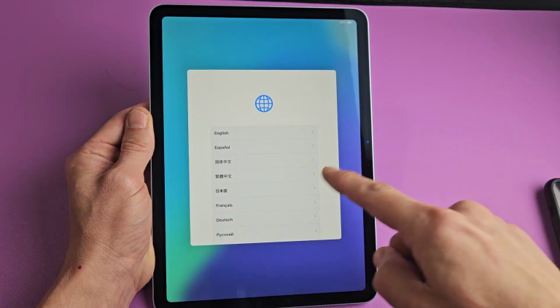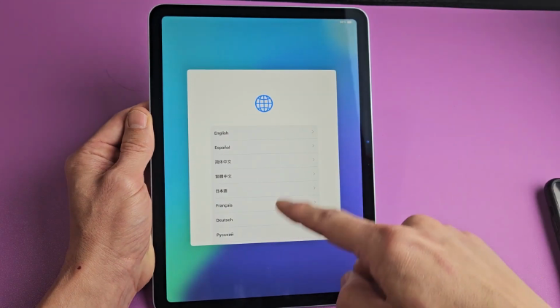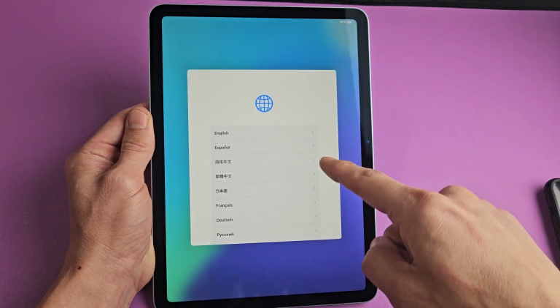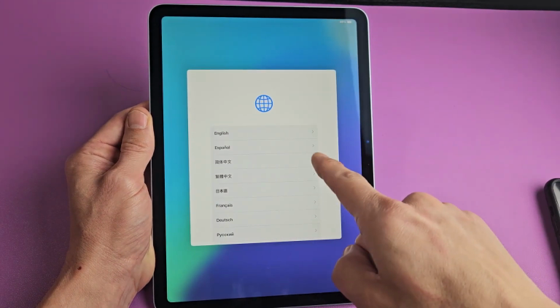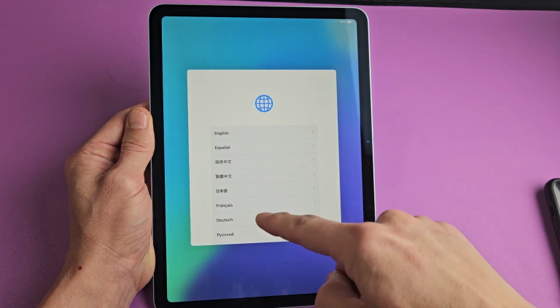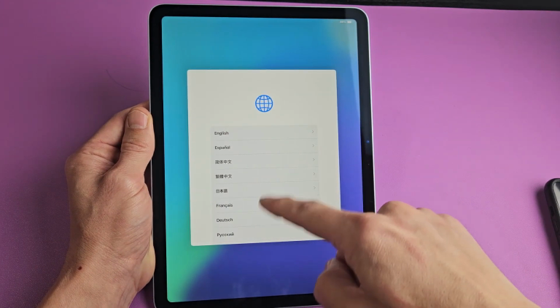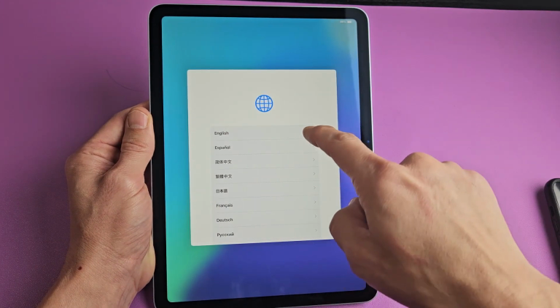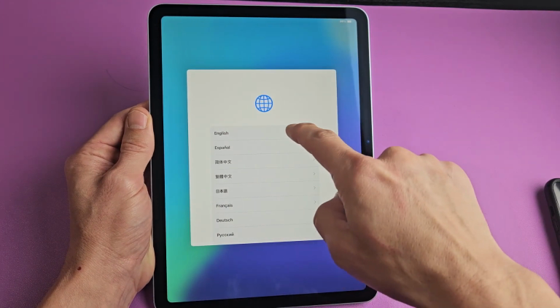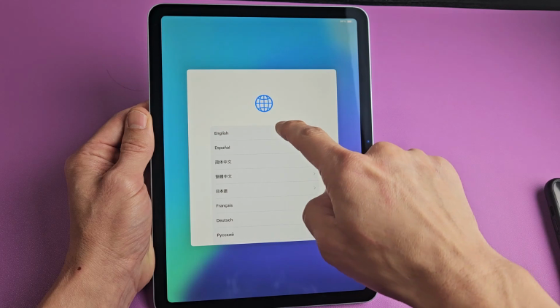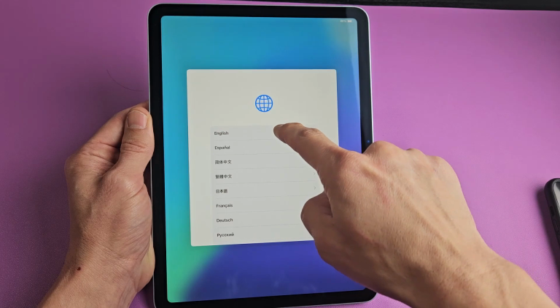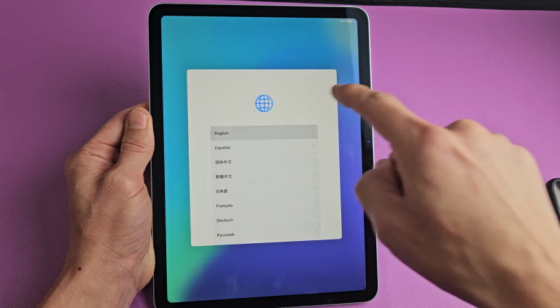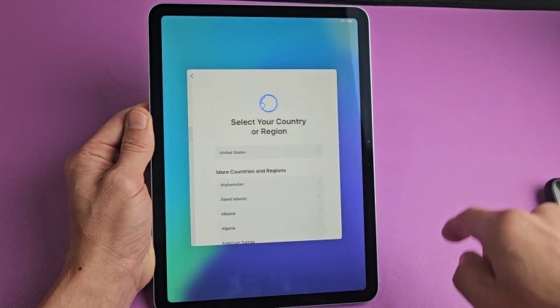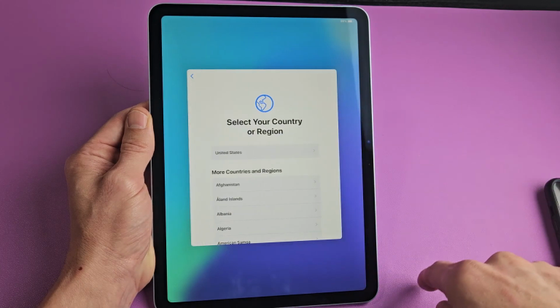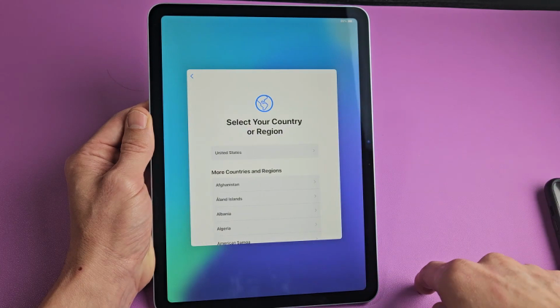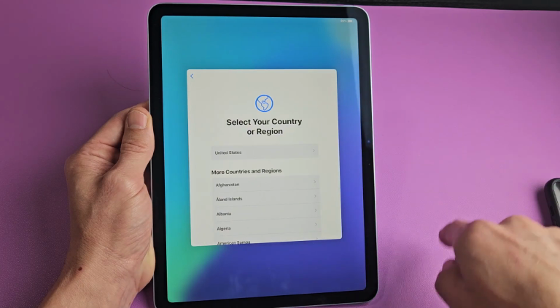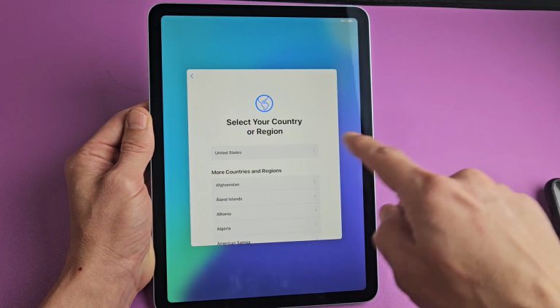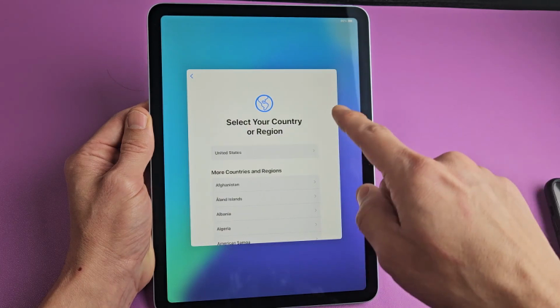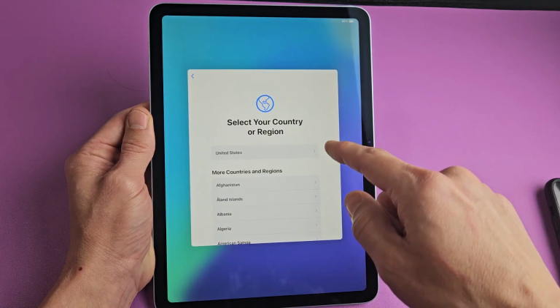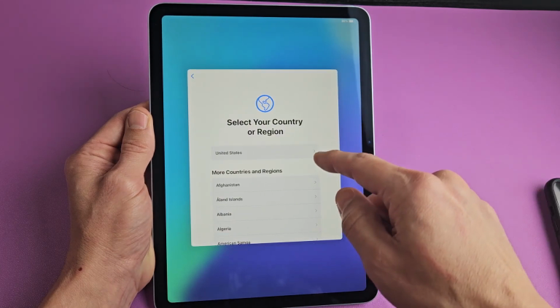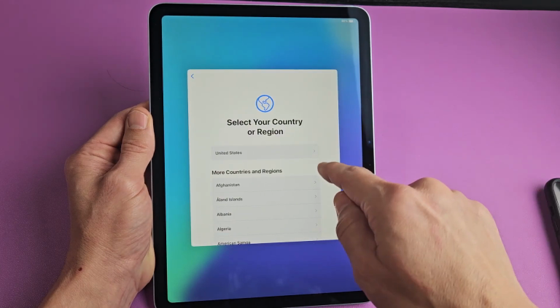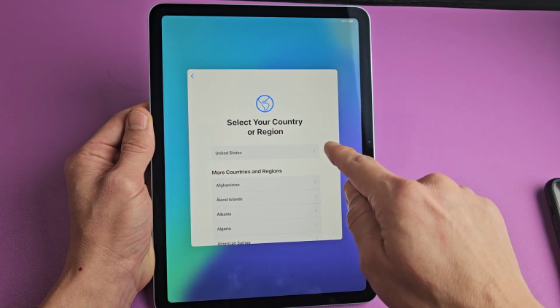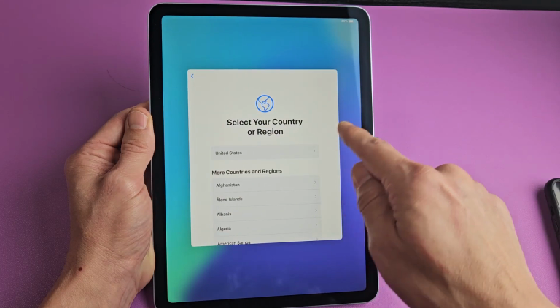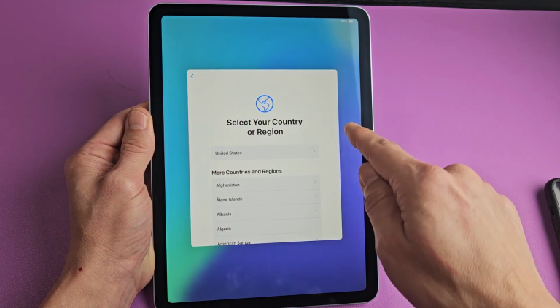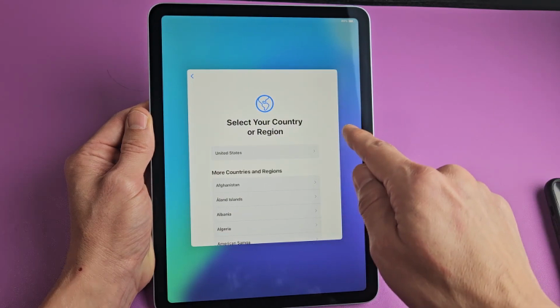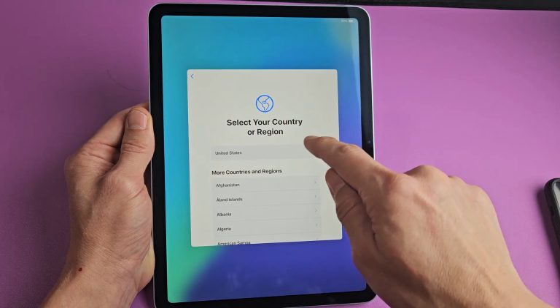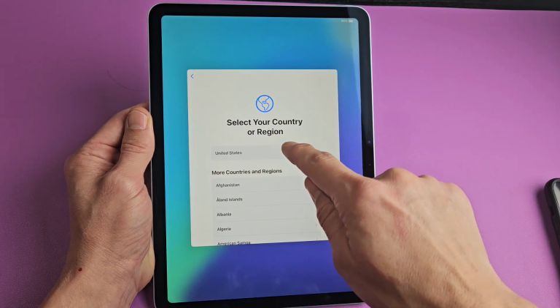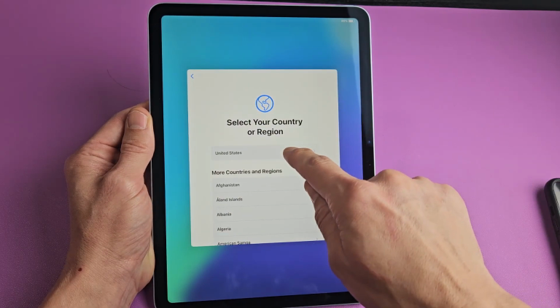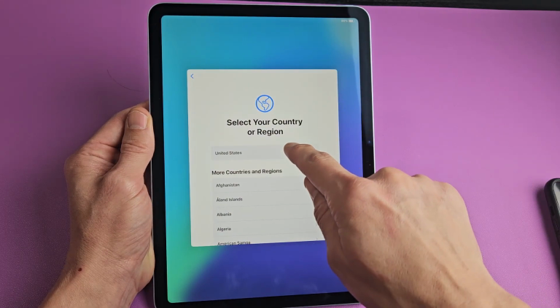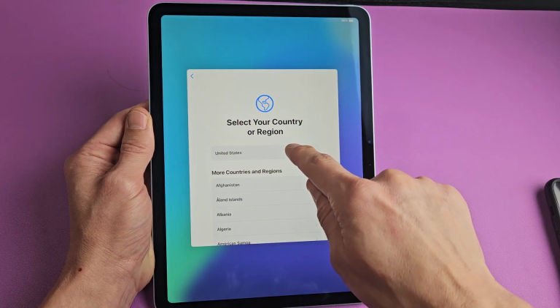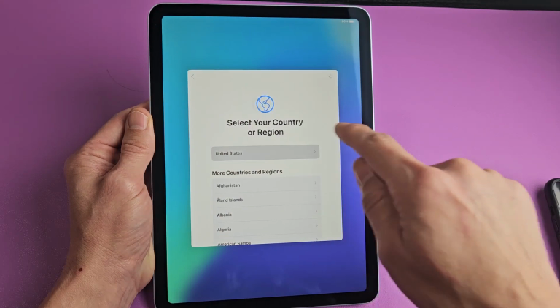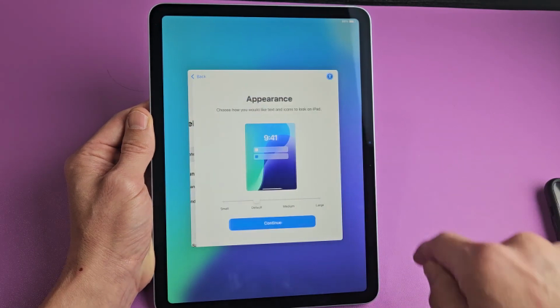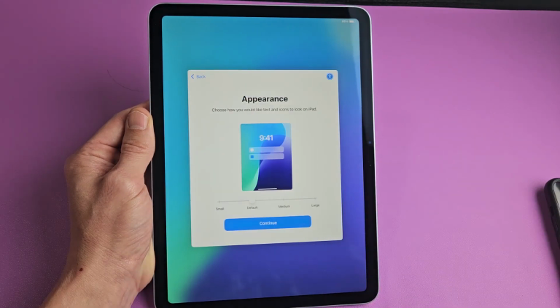Now we're going to choose our language. I'm going to go with English. Then for country or region, I'm in the U.S., so I'm going to tap on United States.